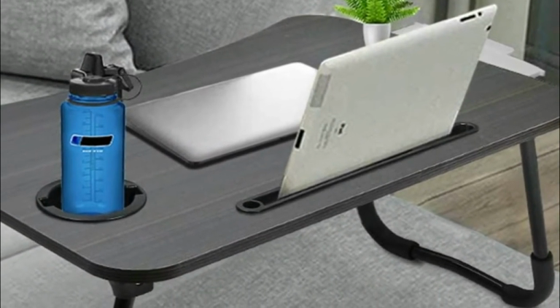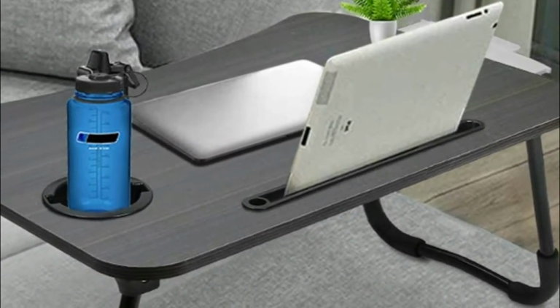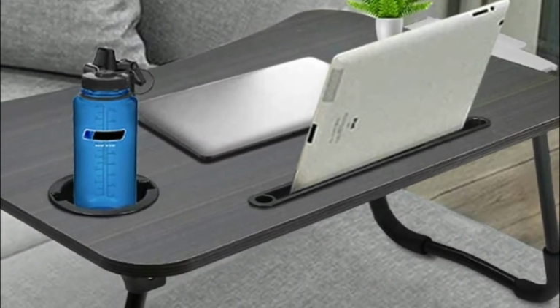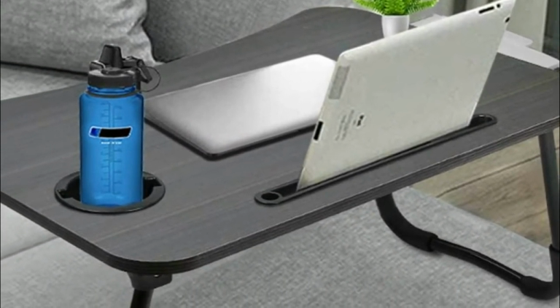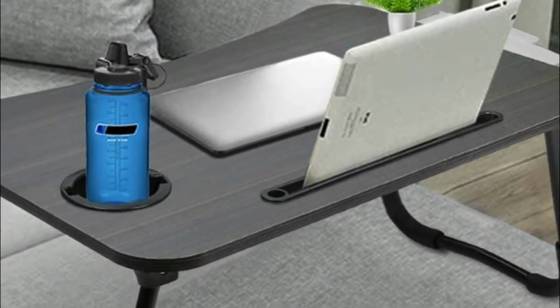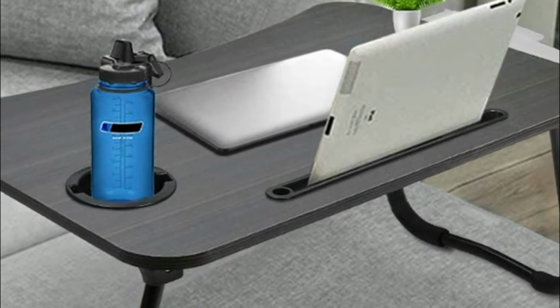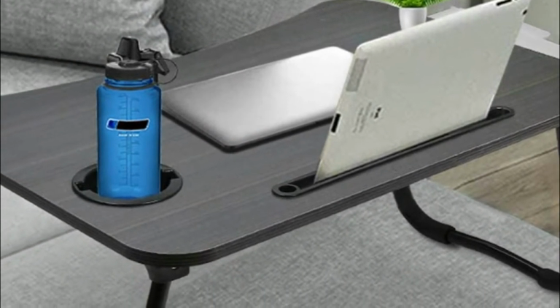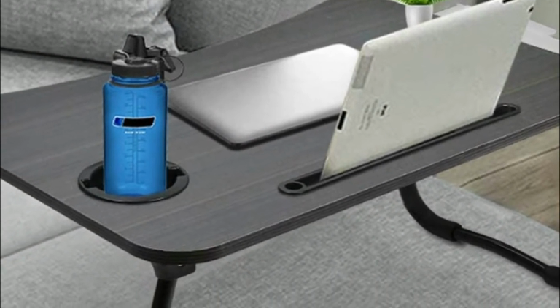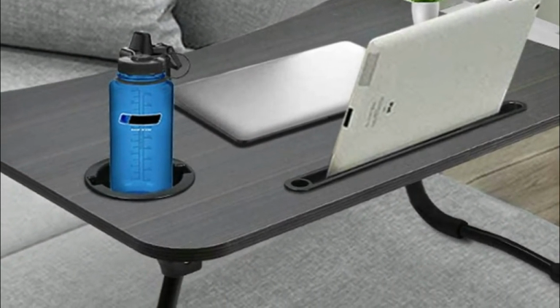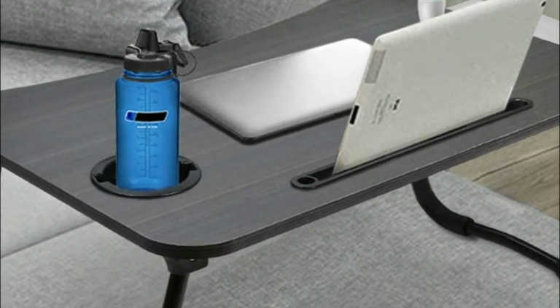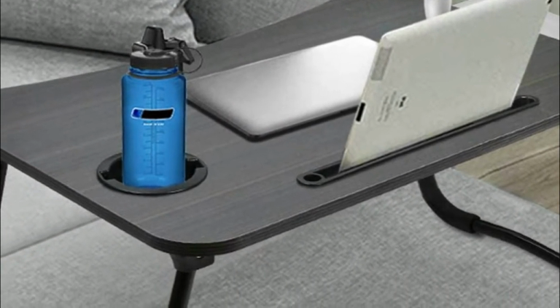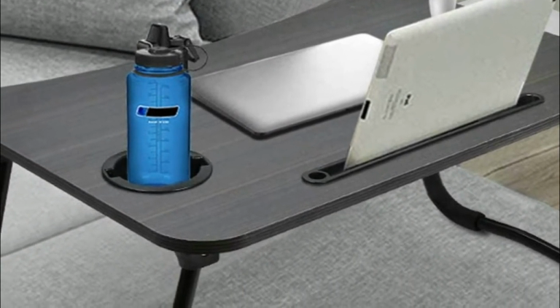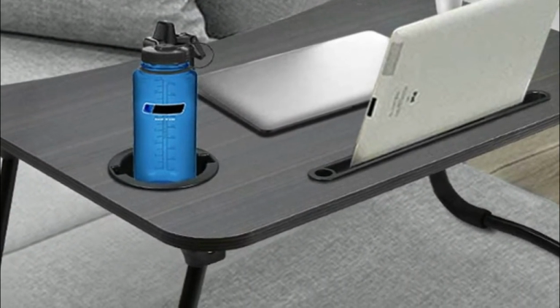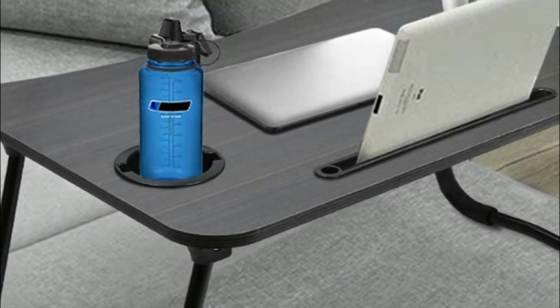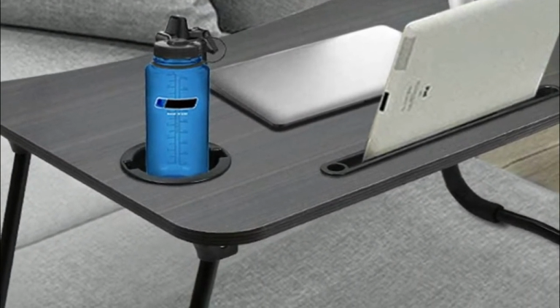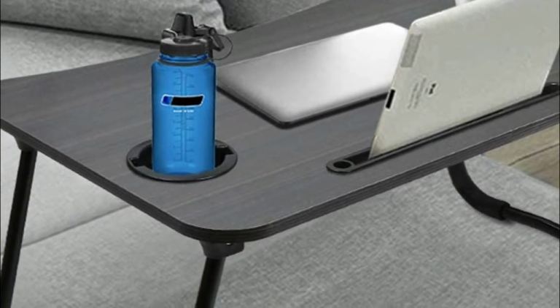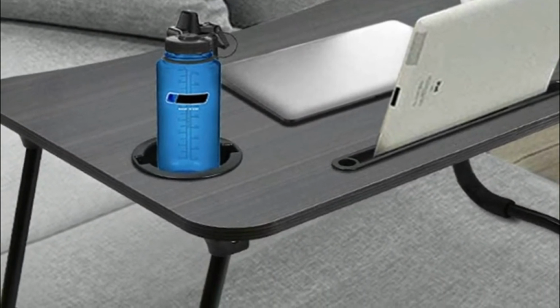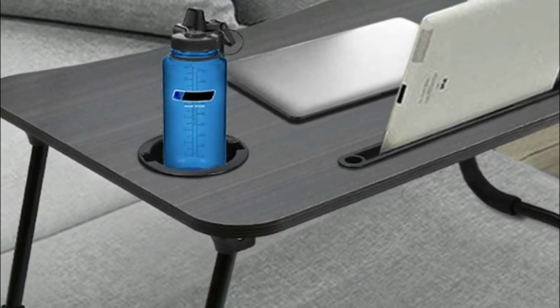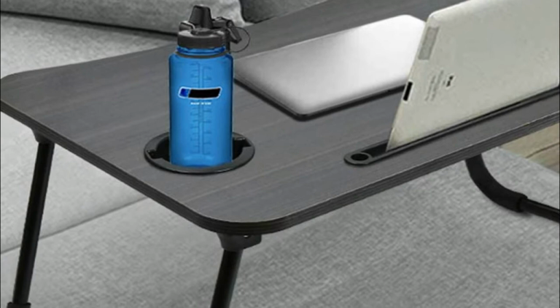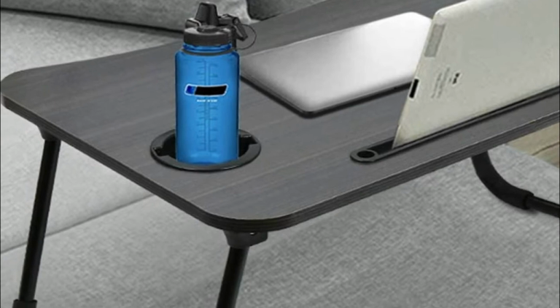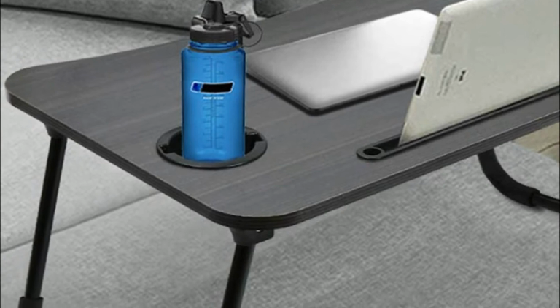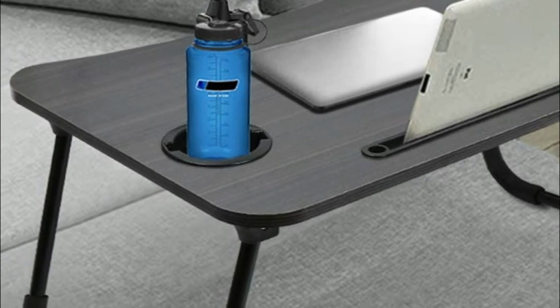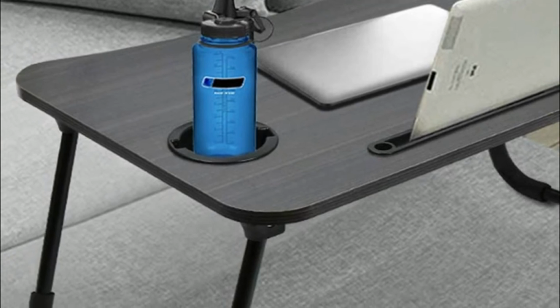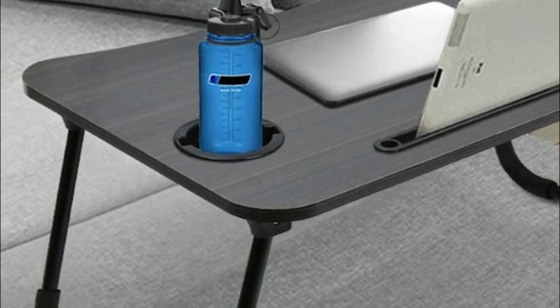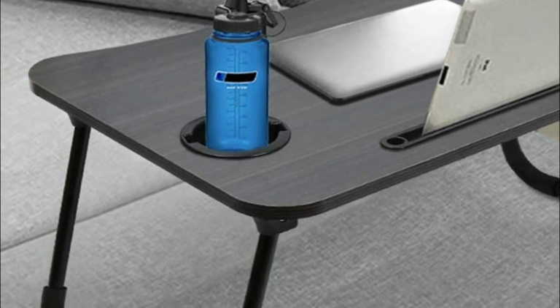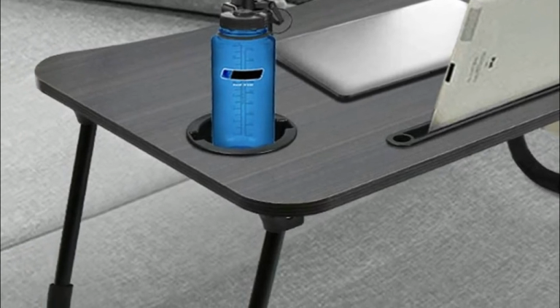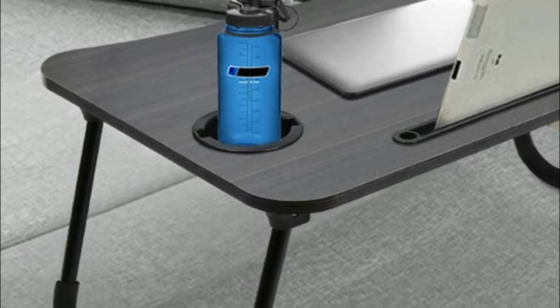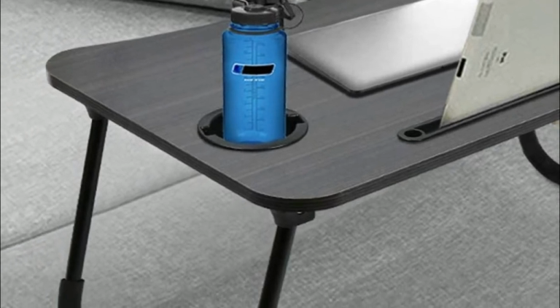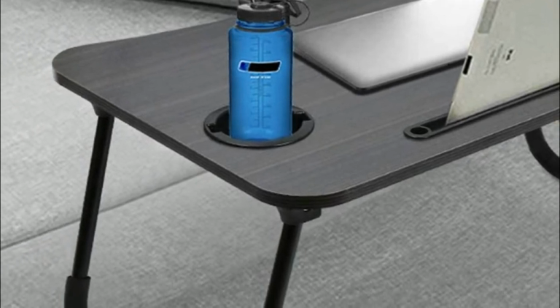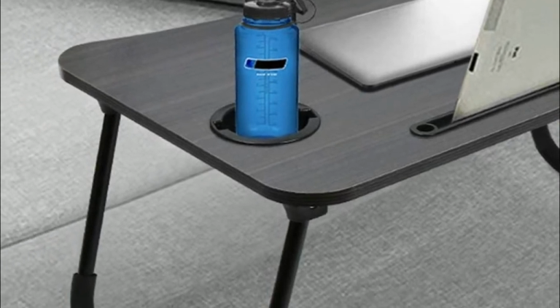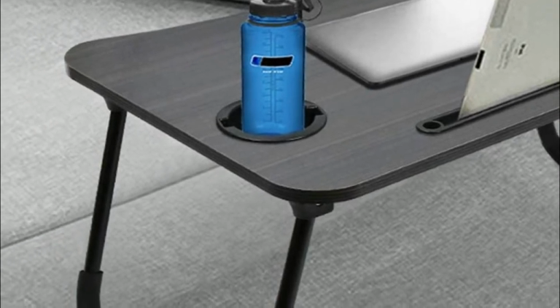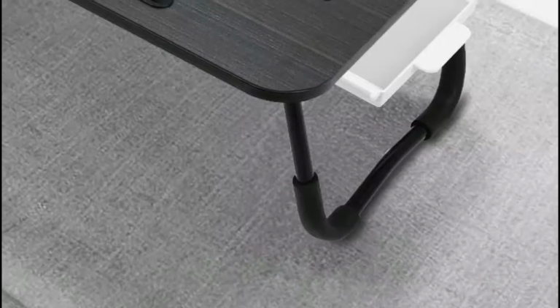The surface is smooth, non-toxic, not easy to stretch, moisture-proof, scratch-resistant, and high-temperature-resistant.